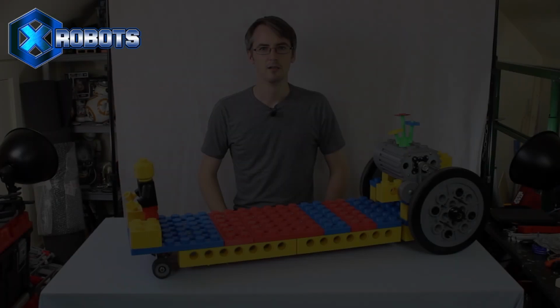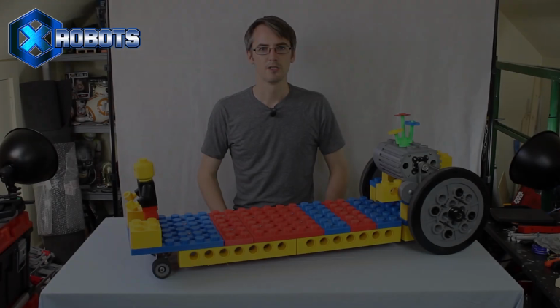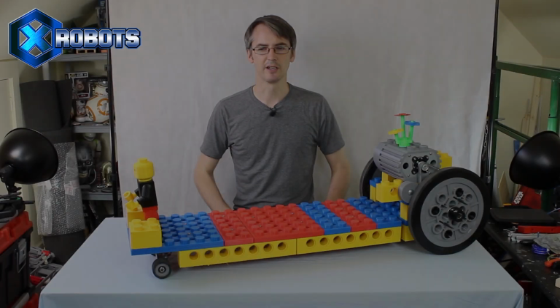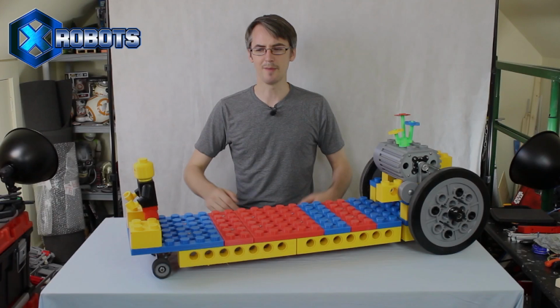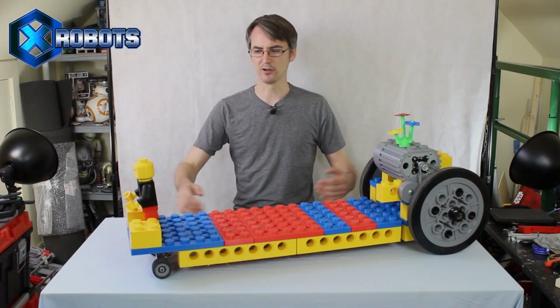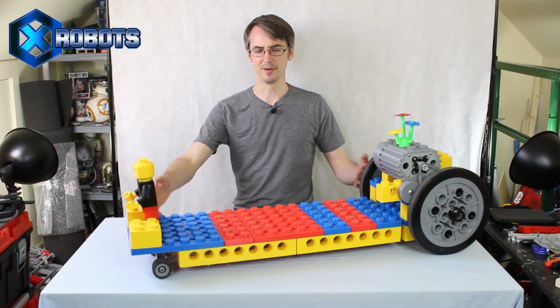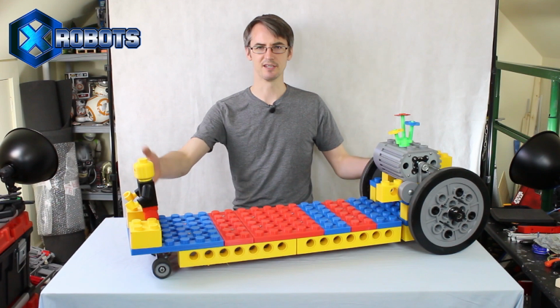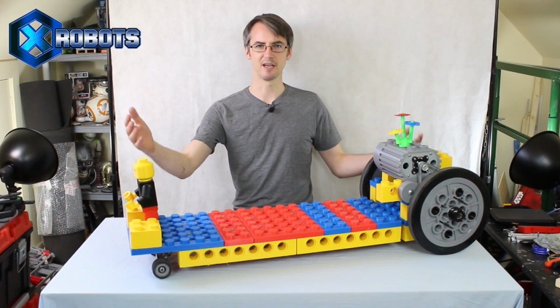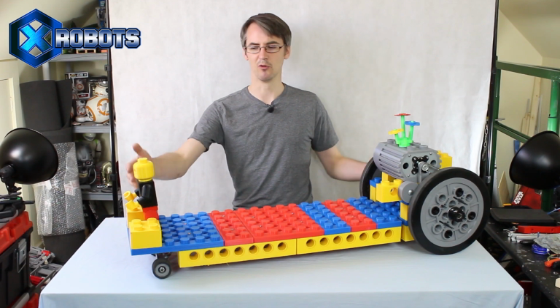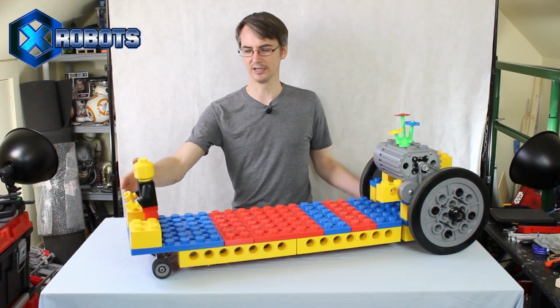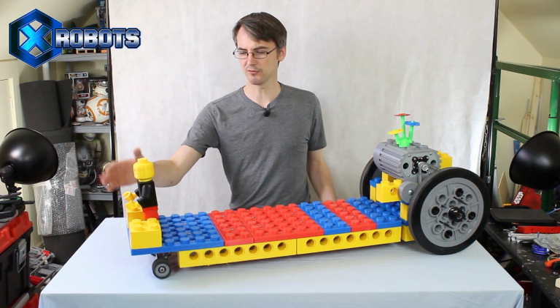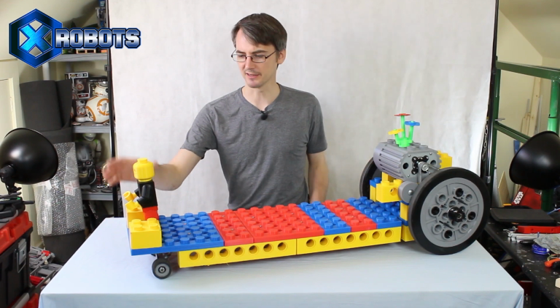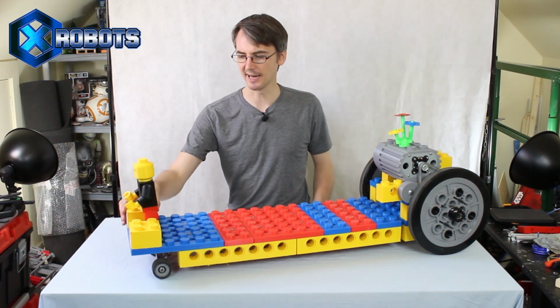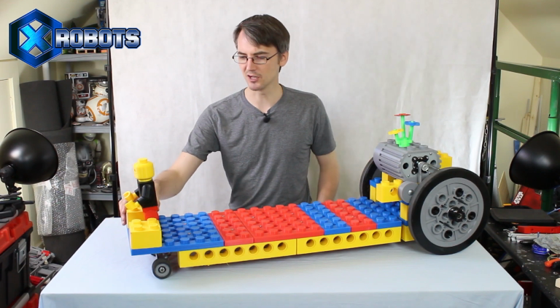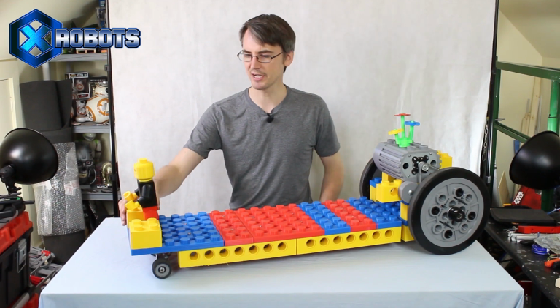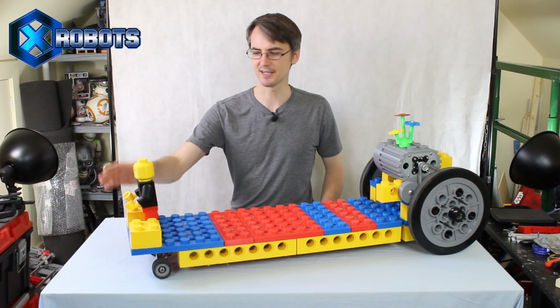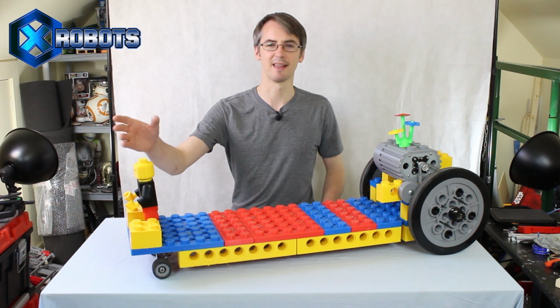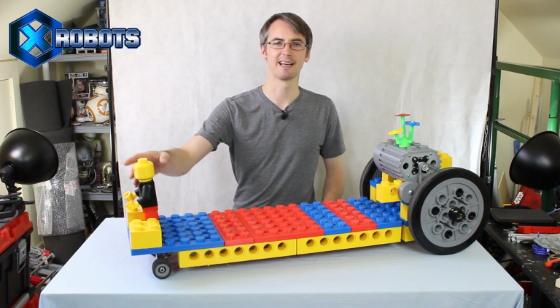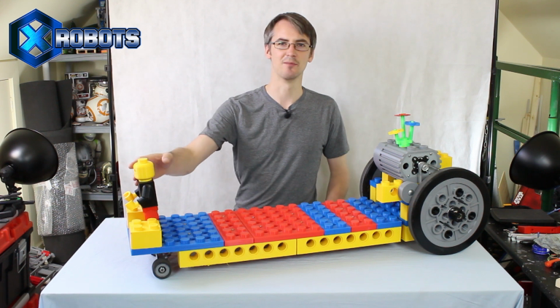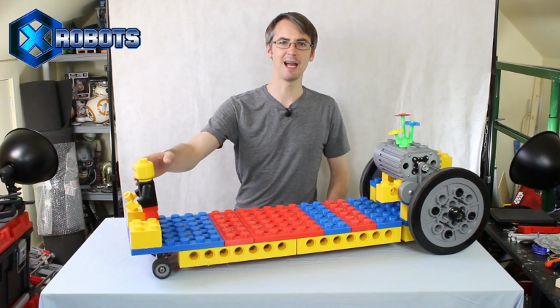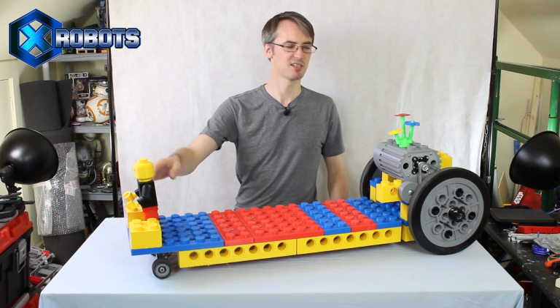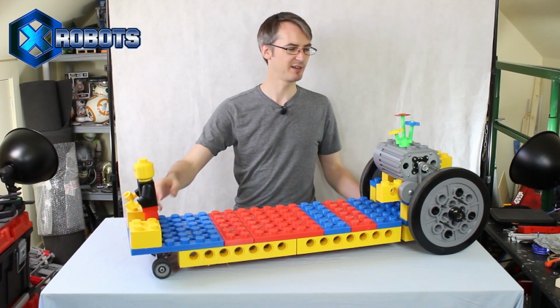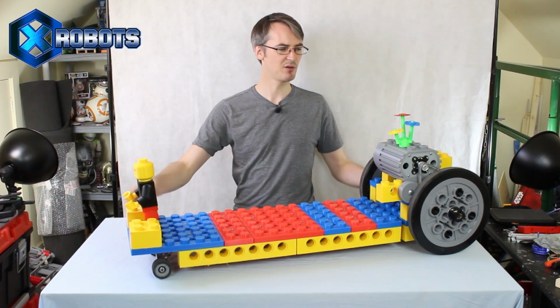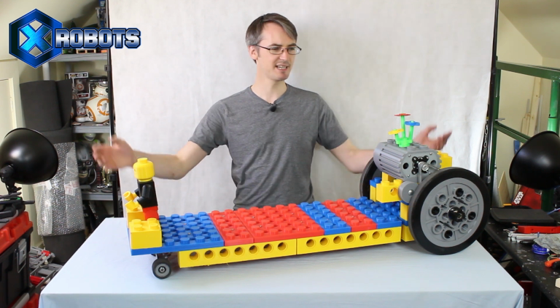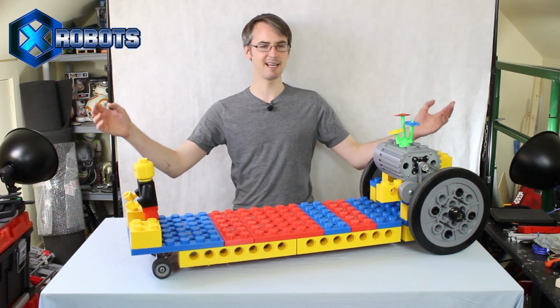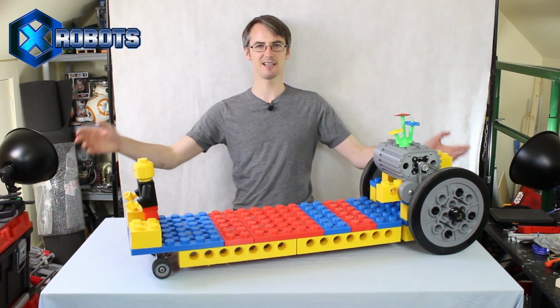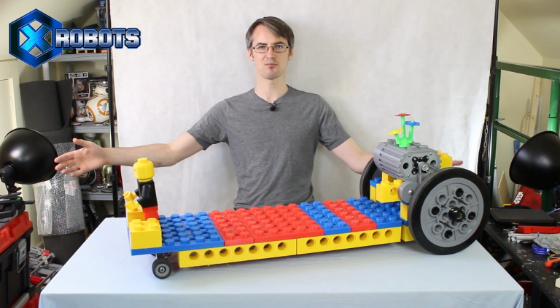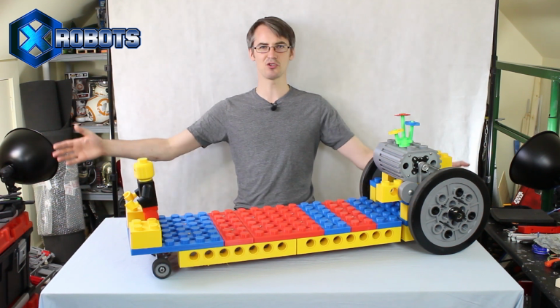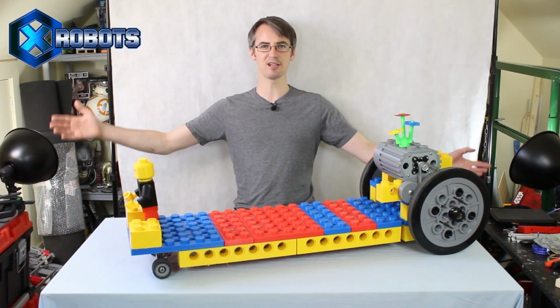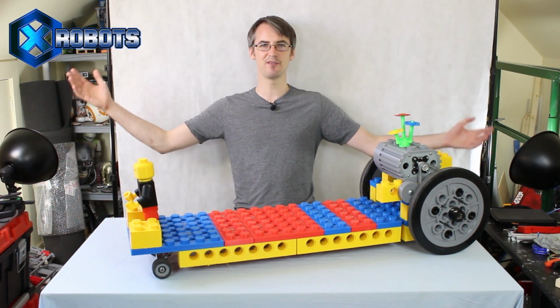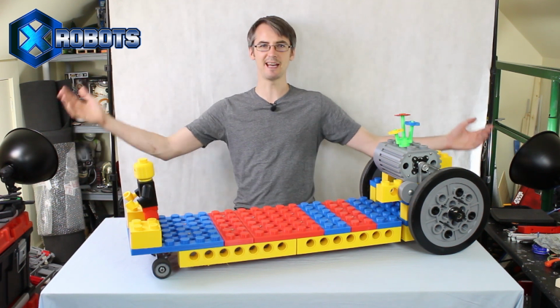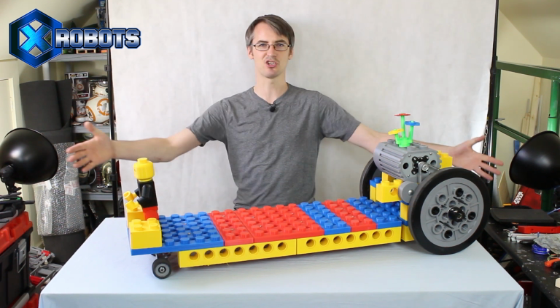So I glued back on the pieces that kept falling off, like the Lego bricks and the Lego man, so now I declare this project finished.